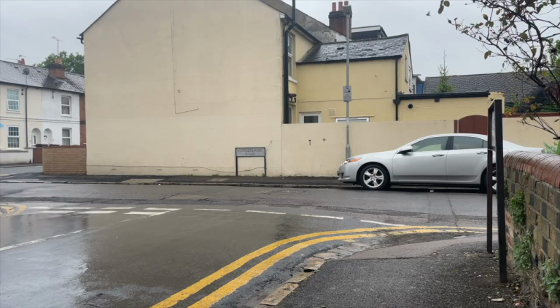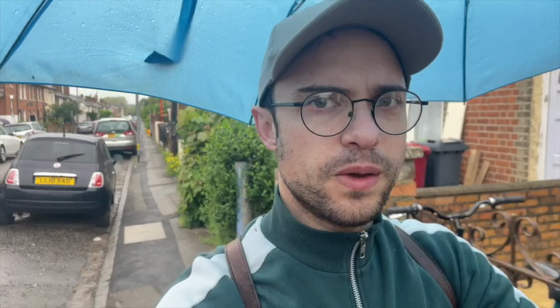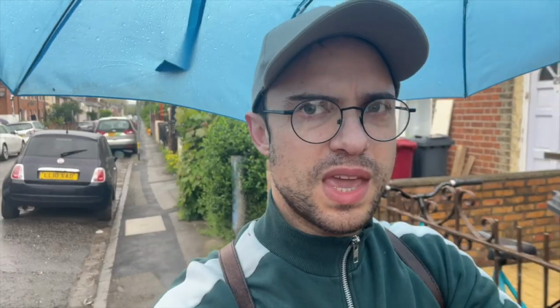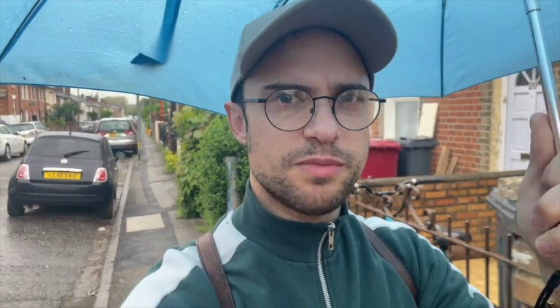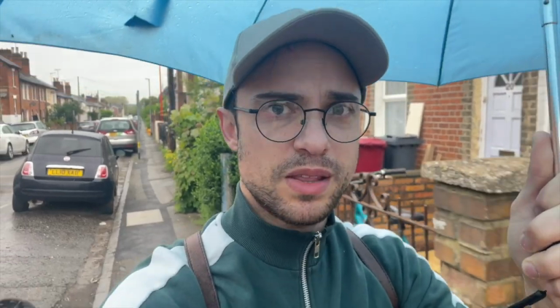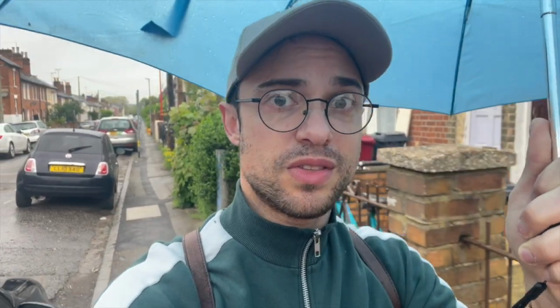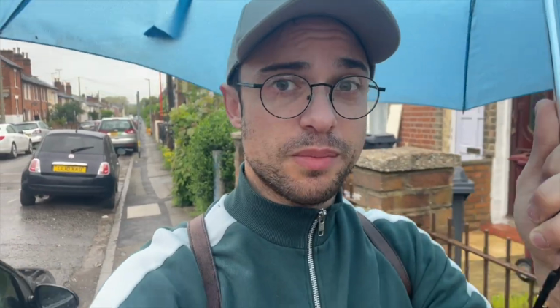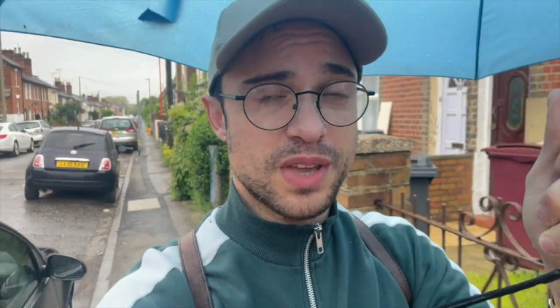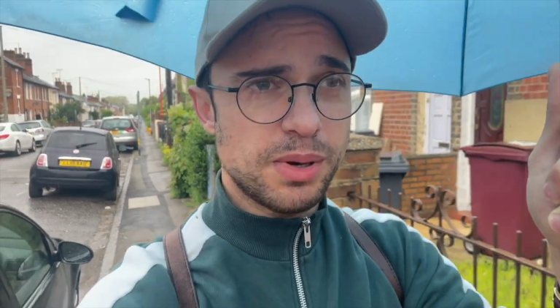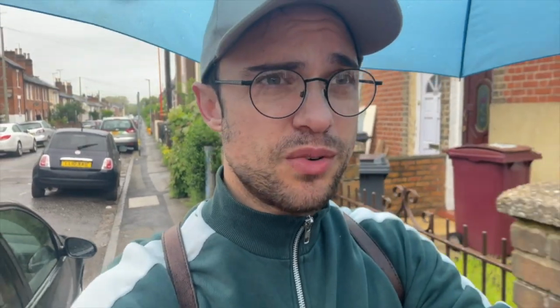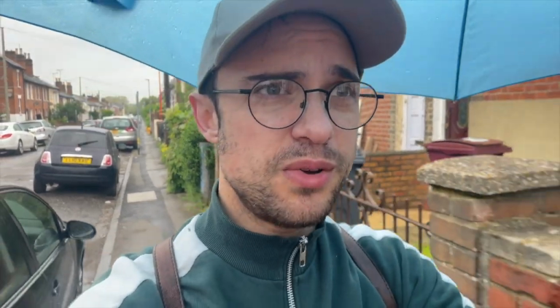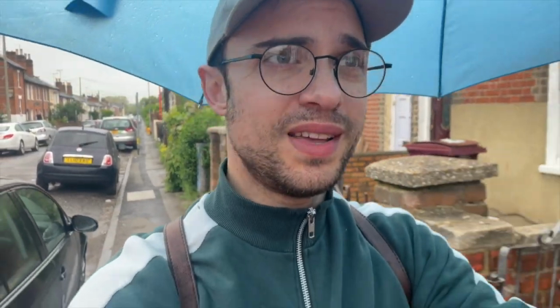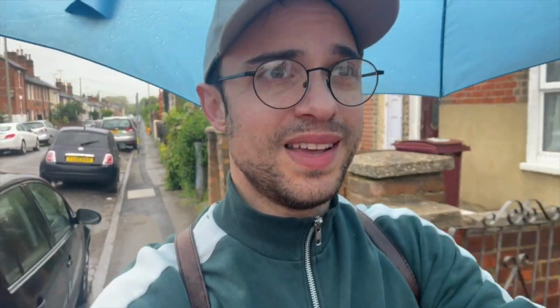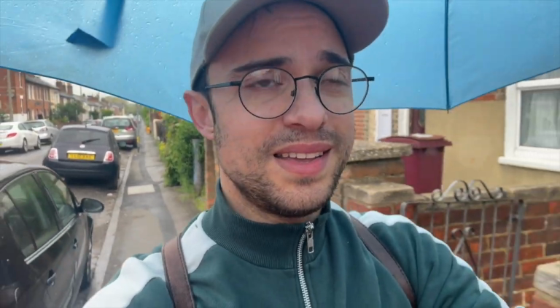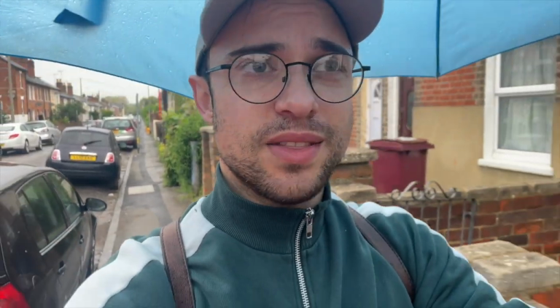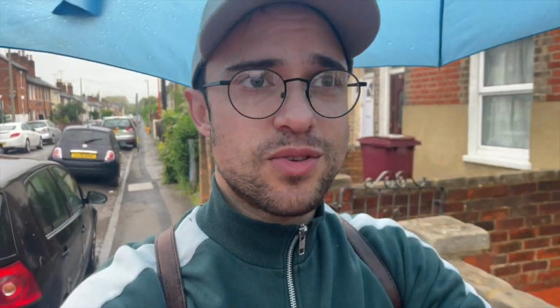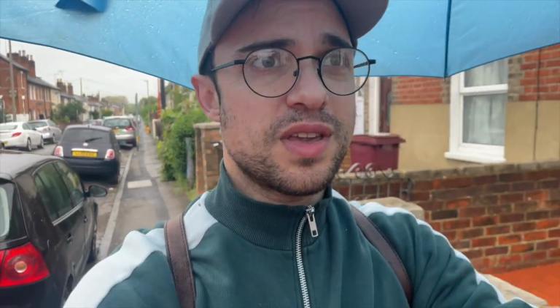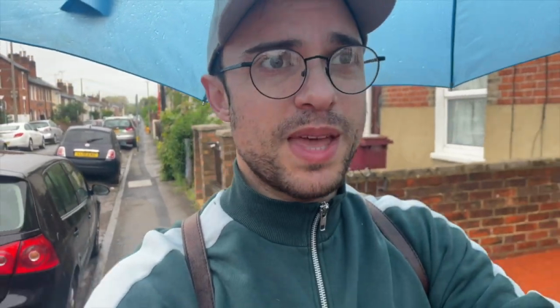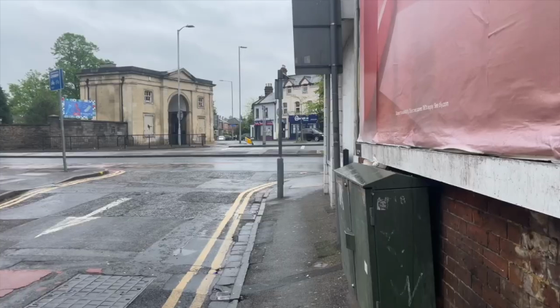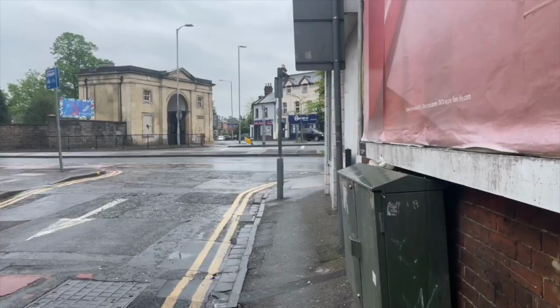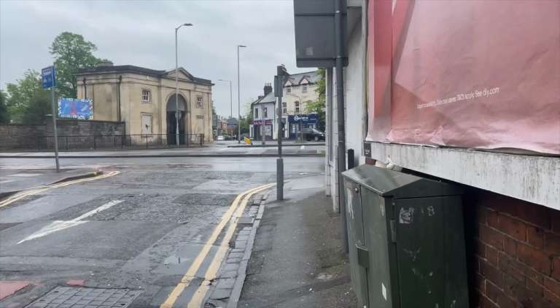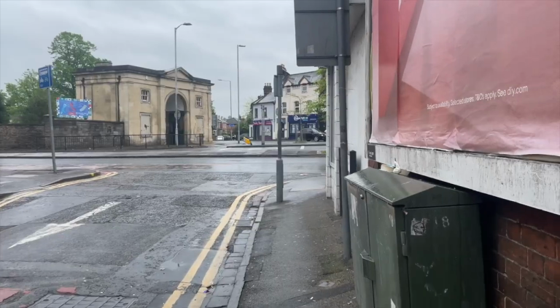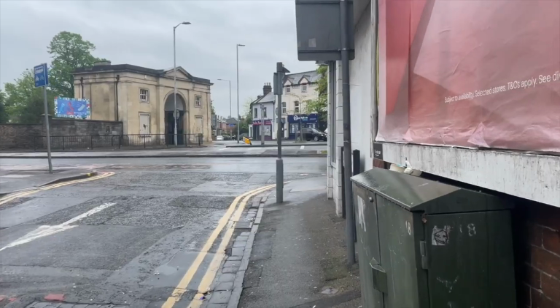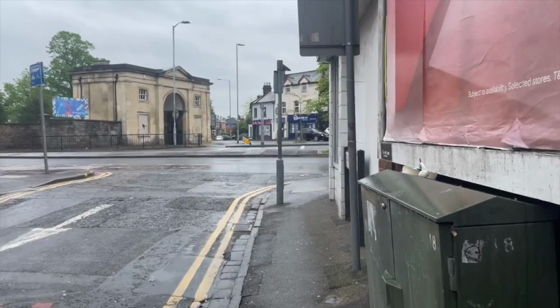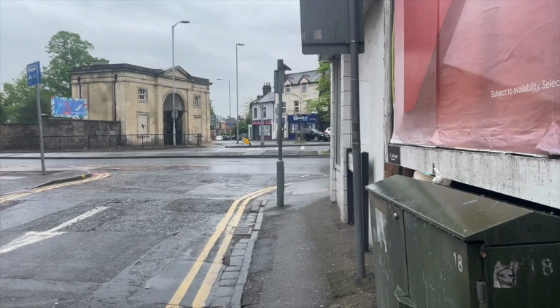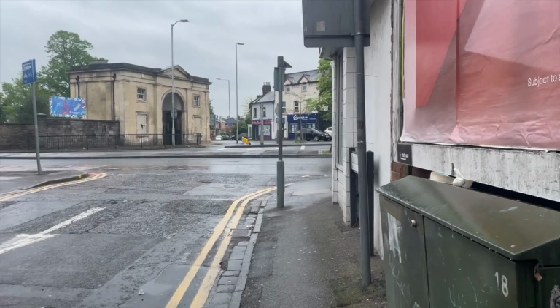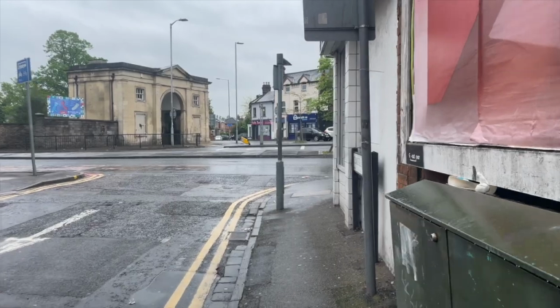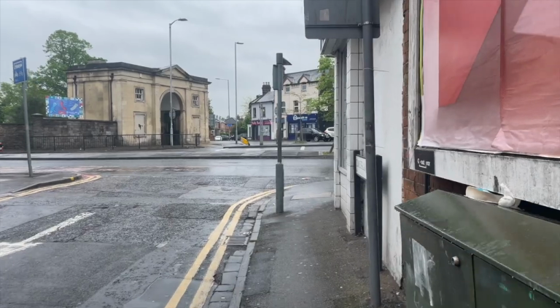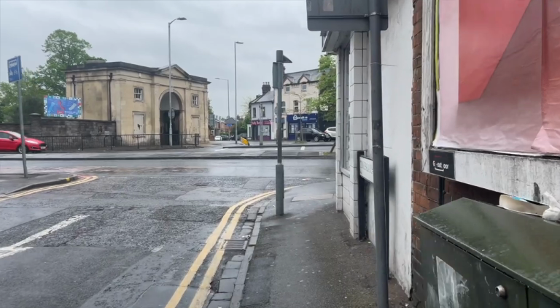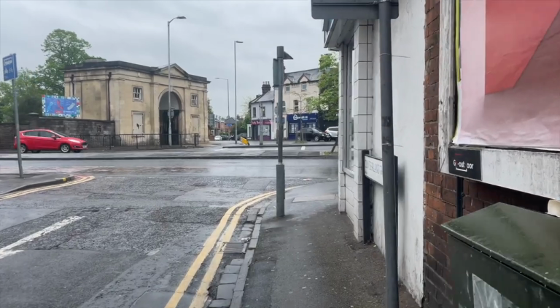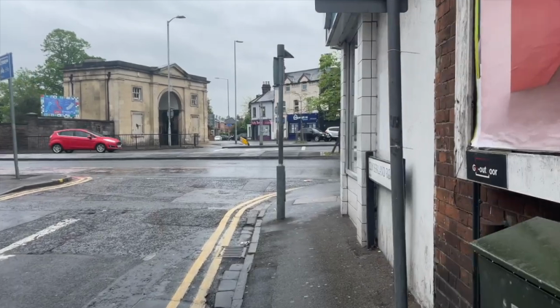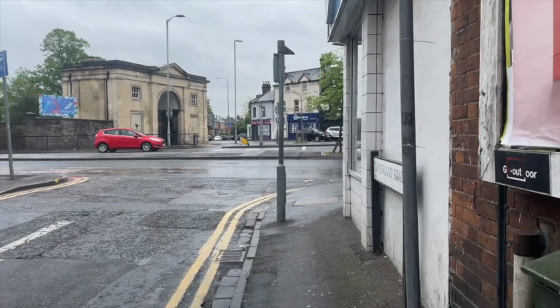We've made it to the top of Cumberland Road. Just up ahead is the entrance way to the graveyard.